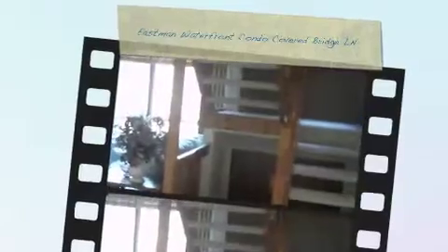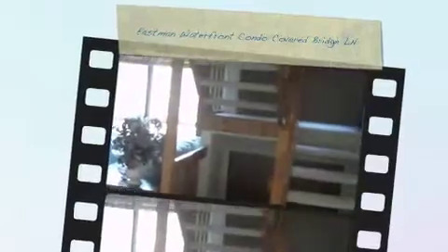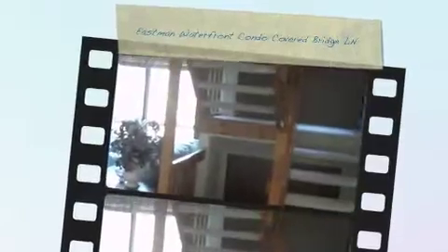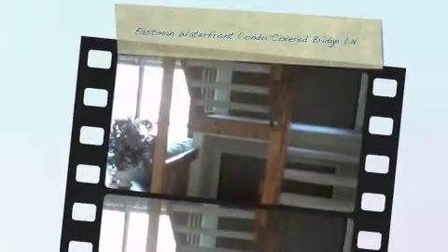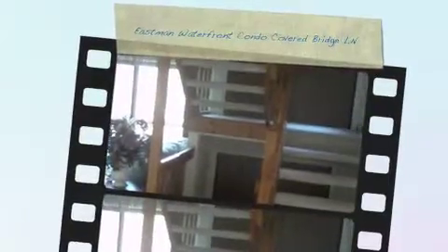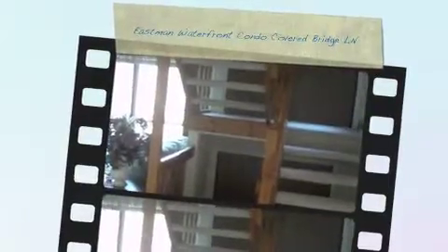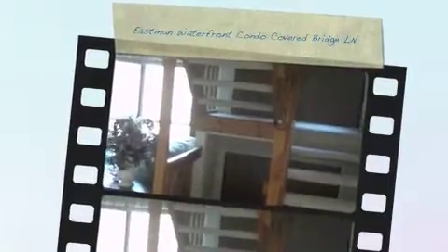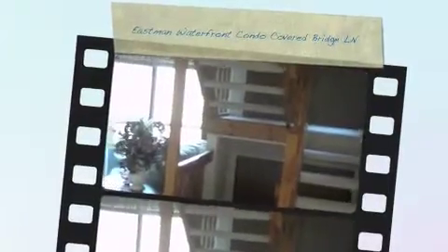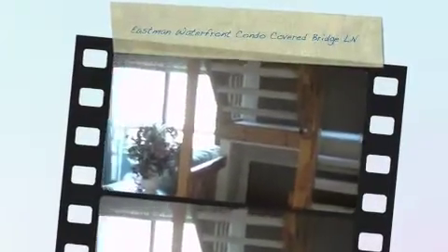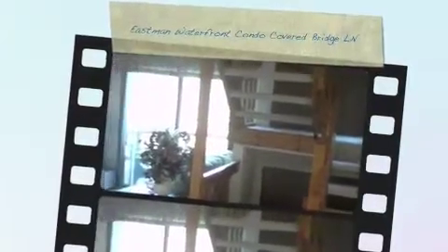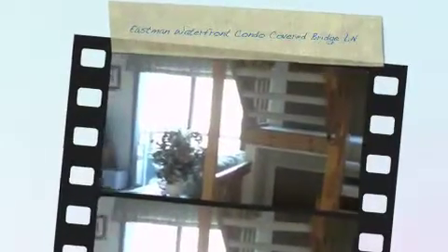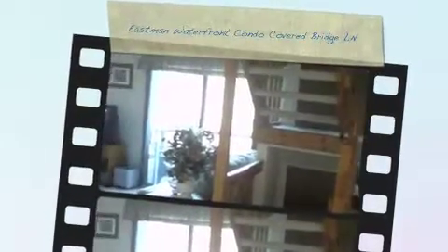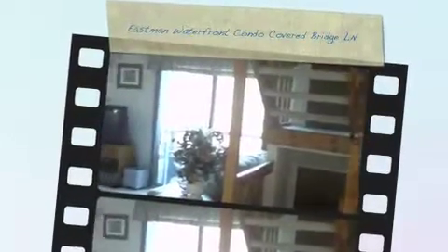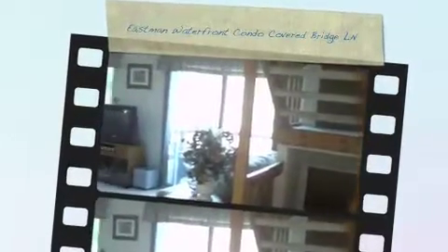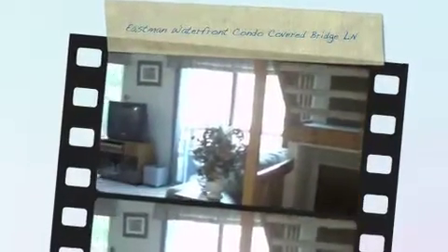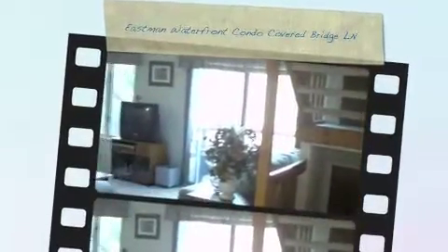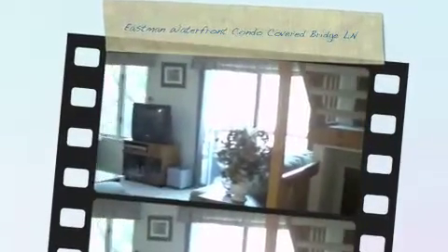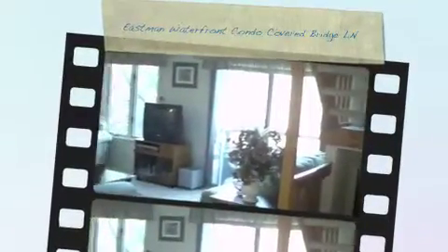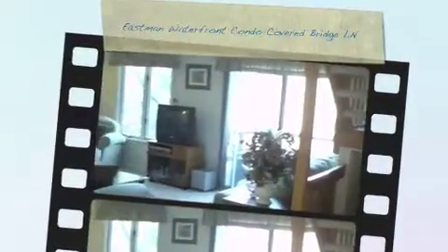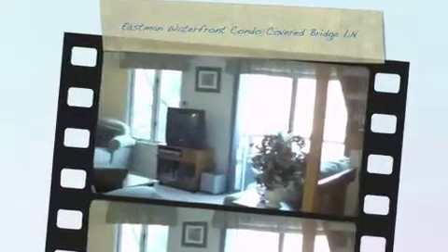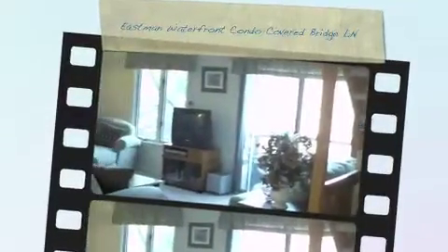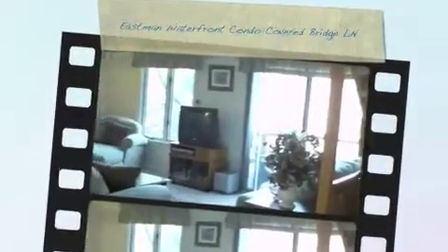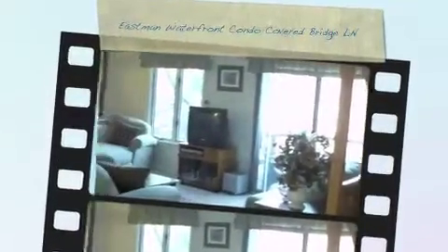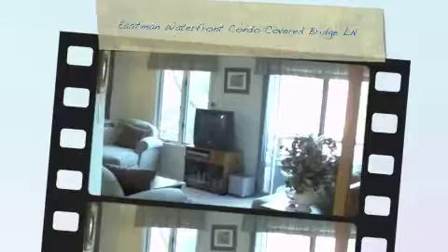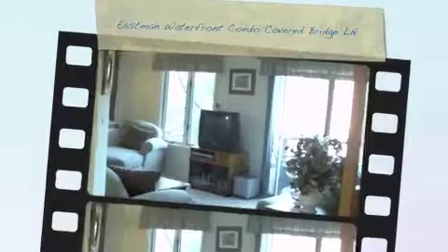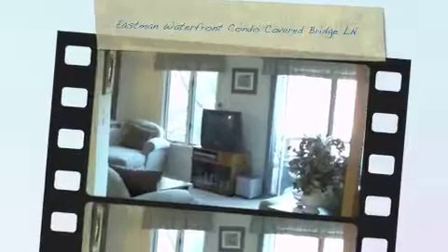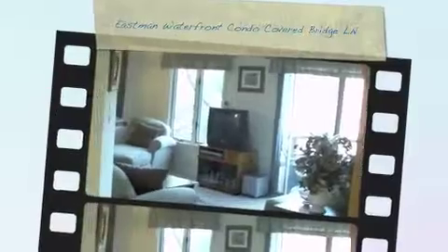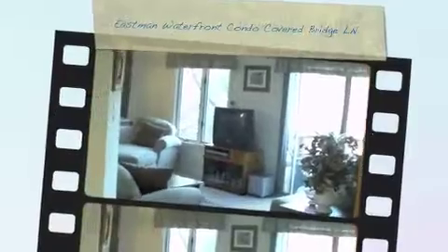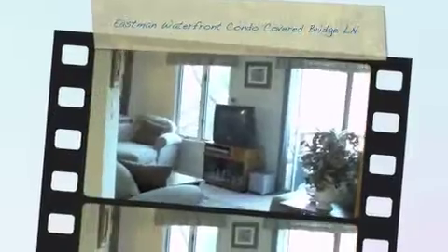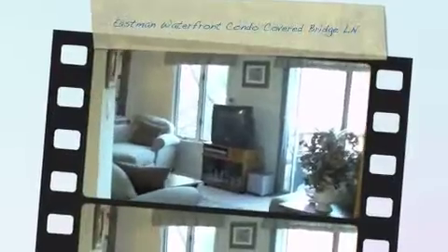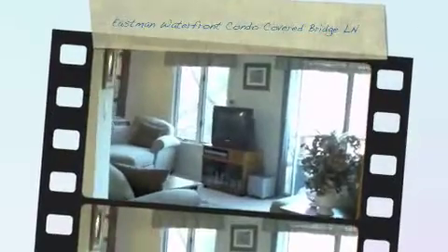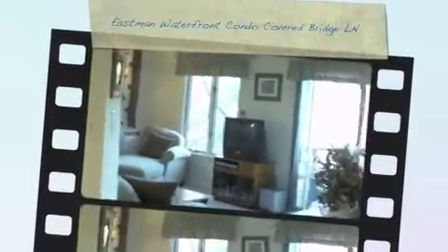Here we are at 802 Covered Bridge Lane. It's a Webster style condo here in Eastman.